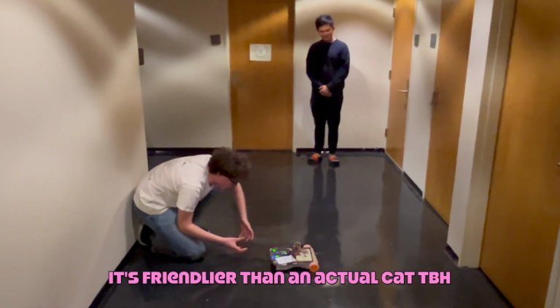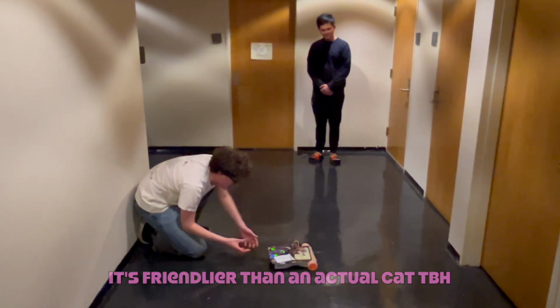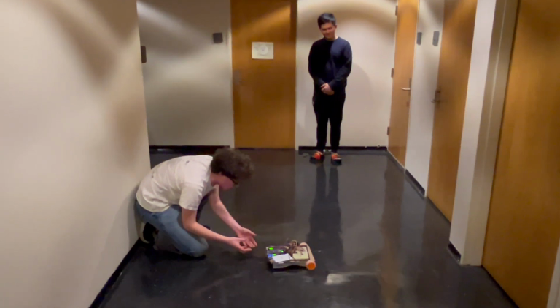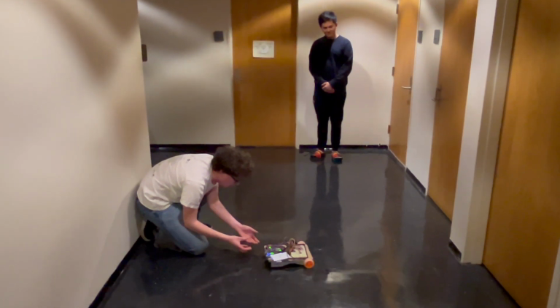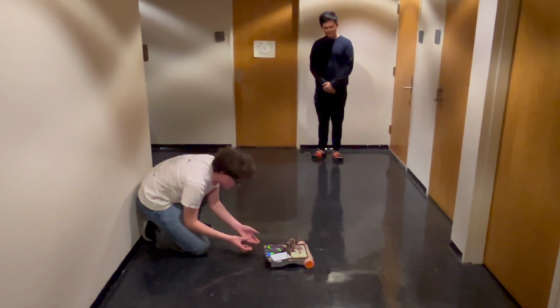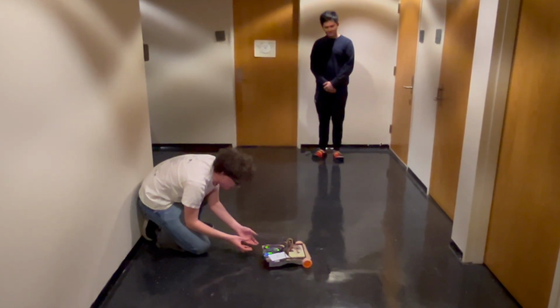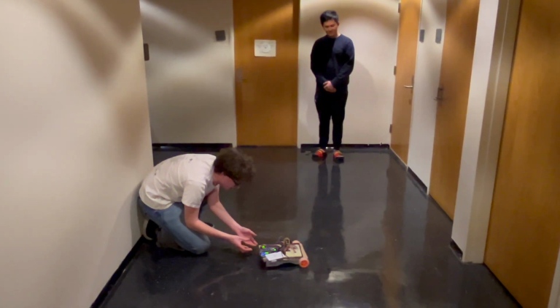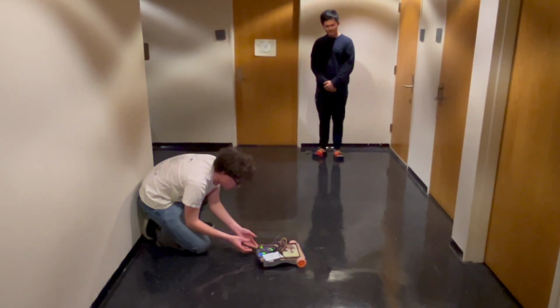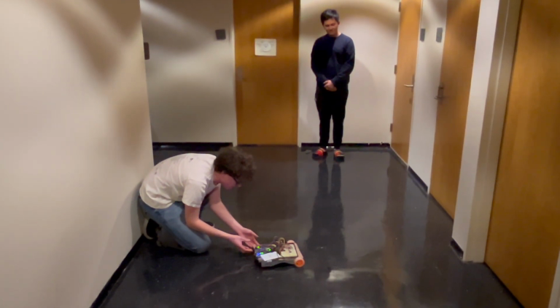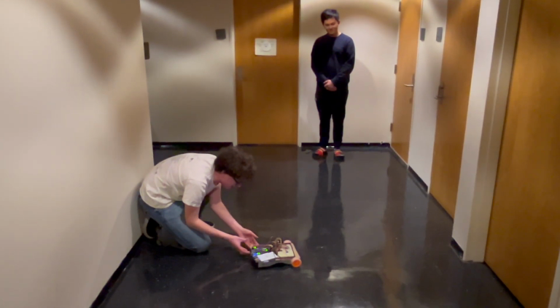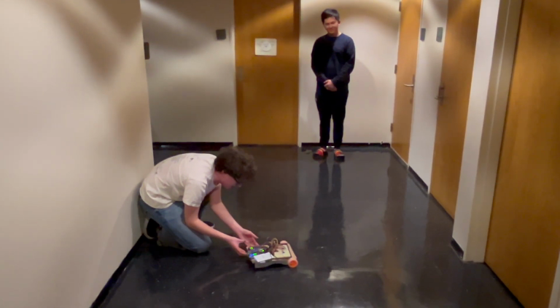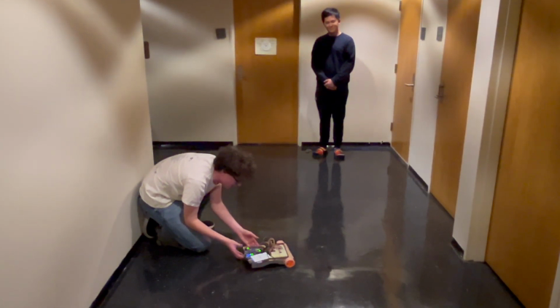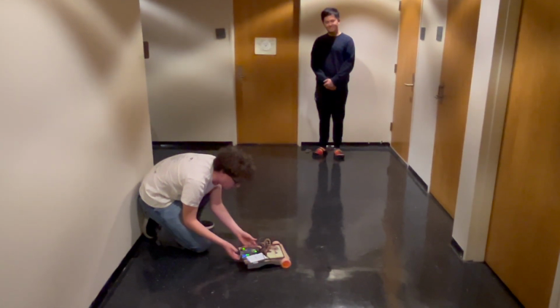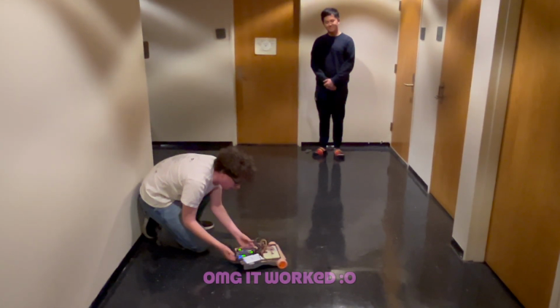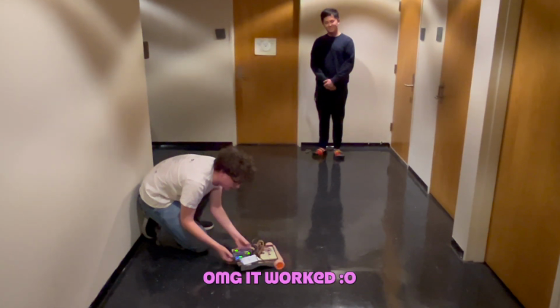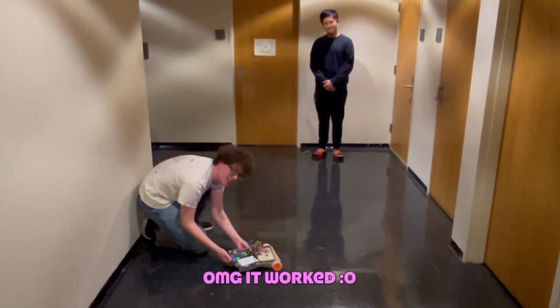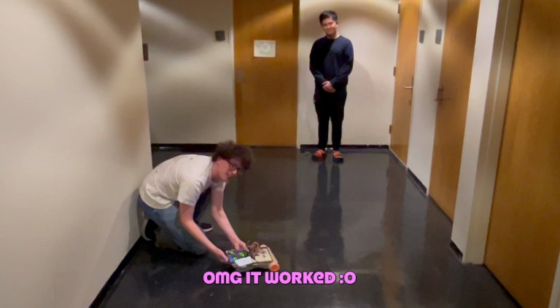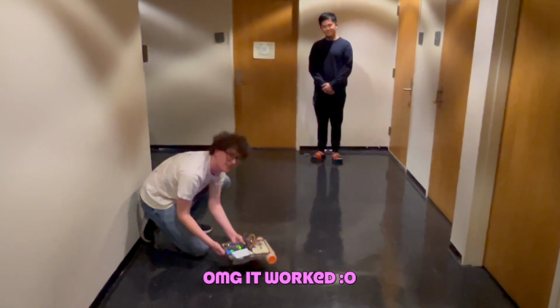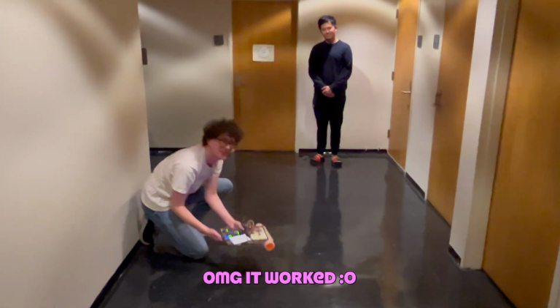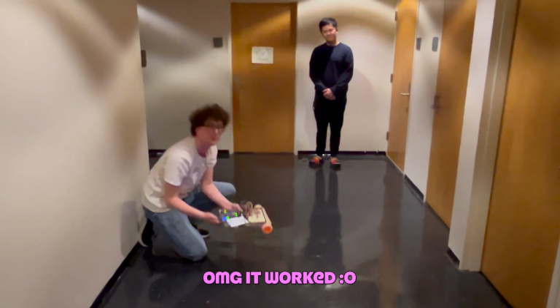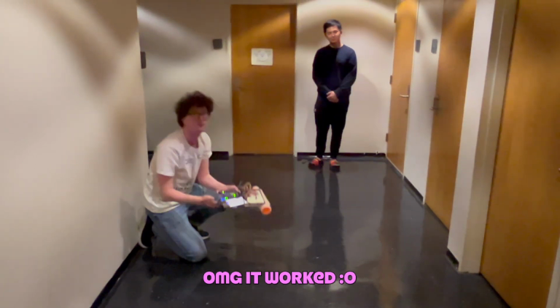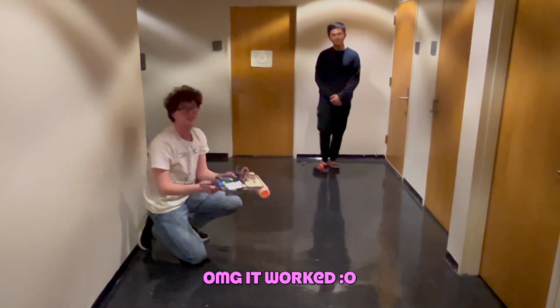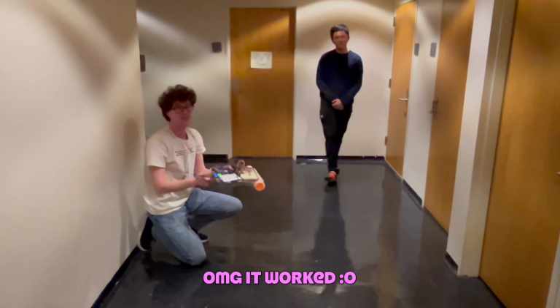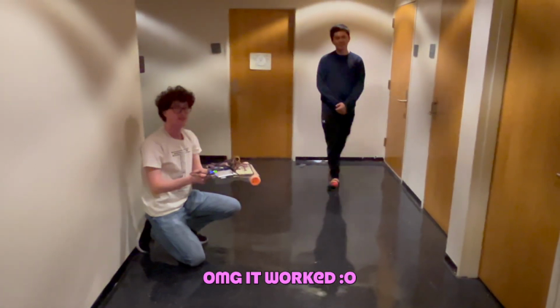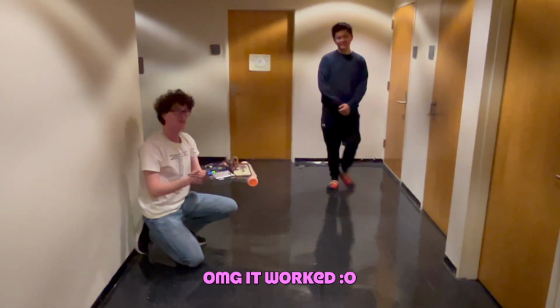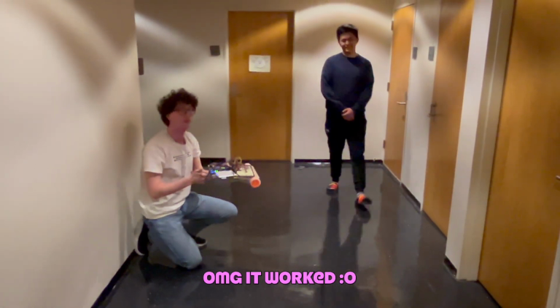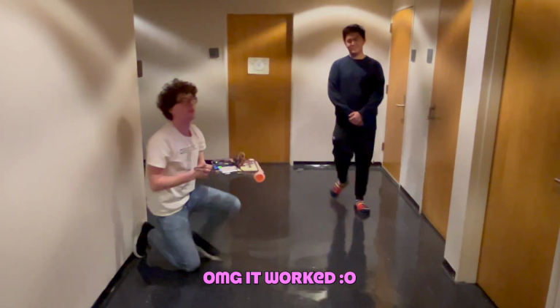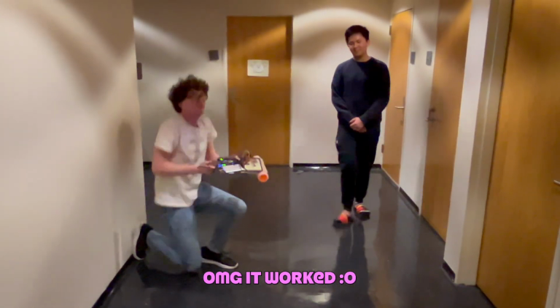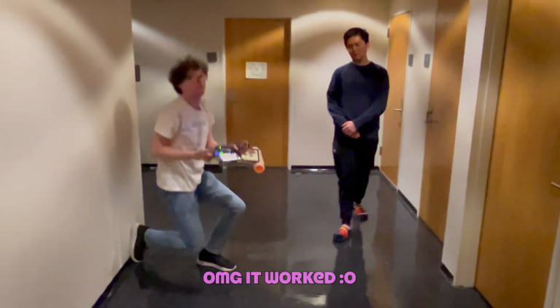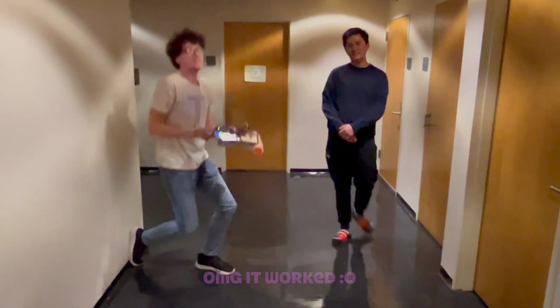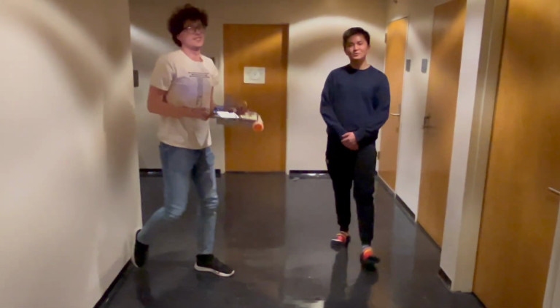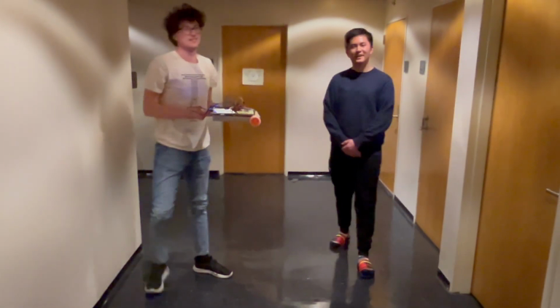Yeah you are, yes you are, who's the best kitty? You are a good kitty. It successfully came to me. Pretty cool, right?